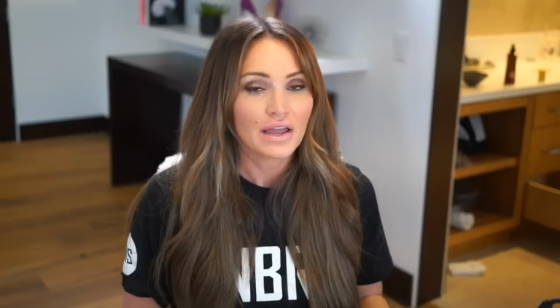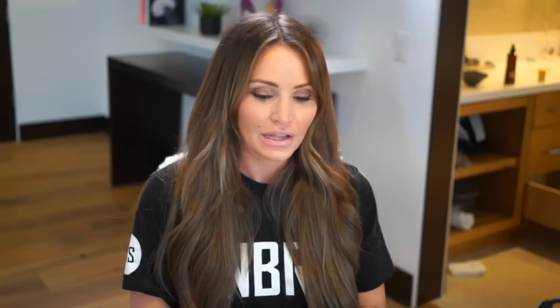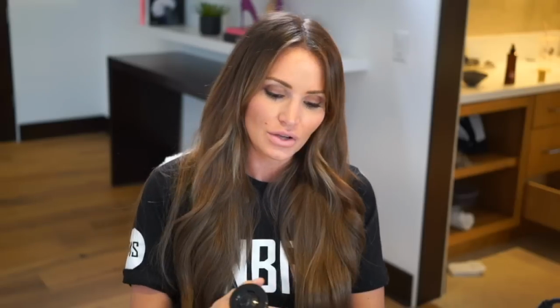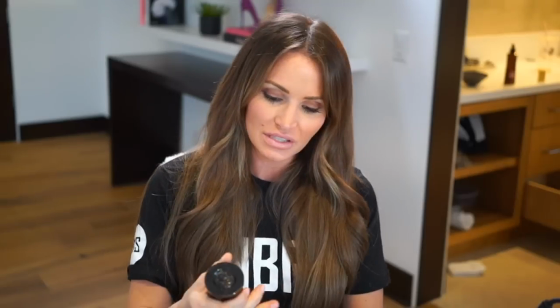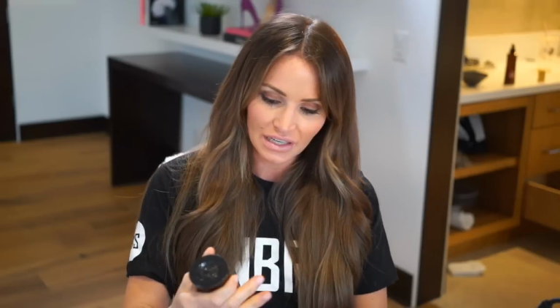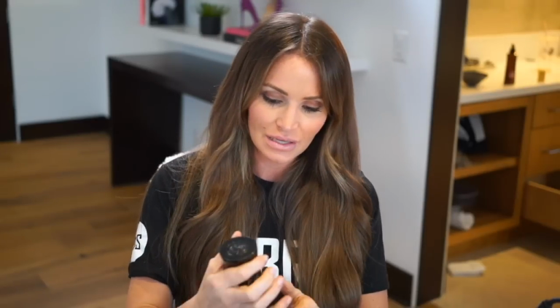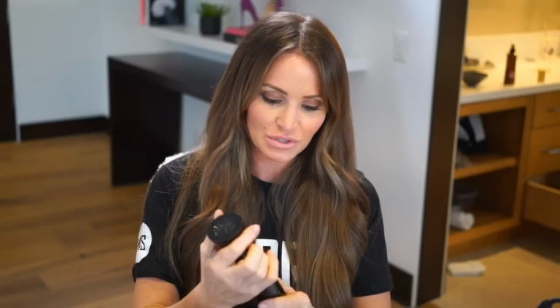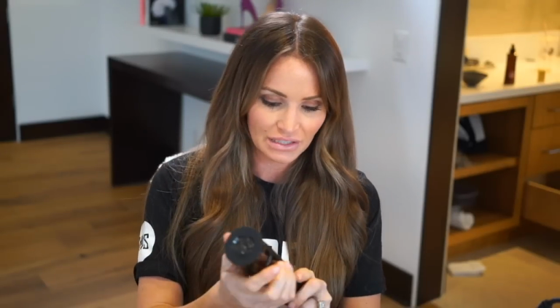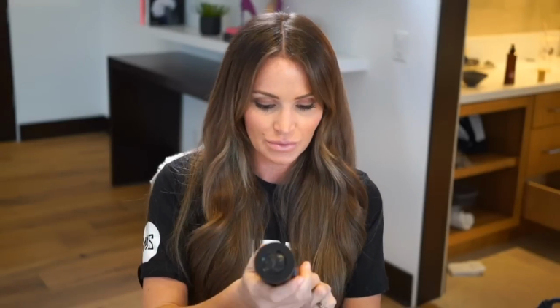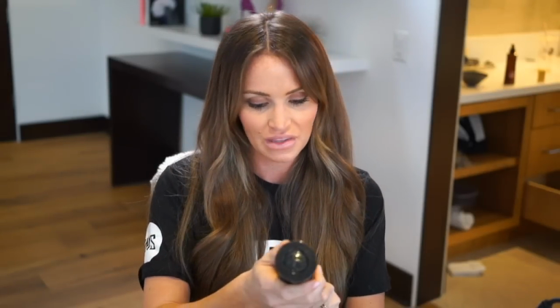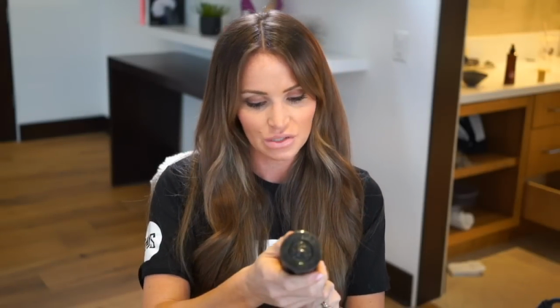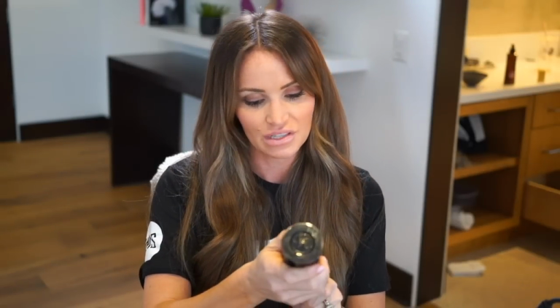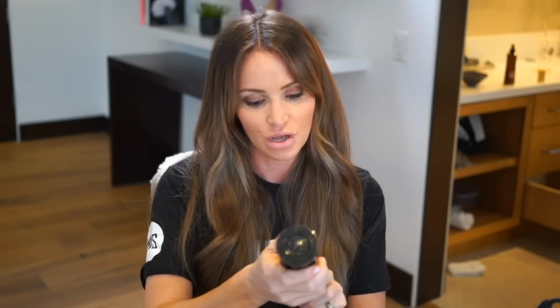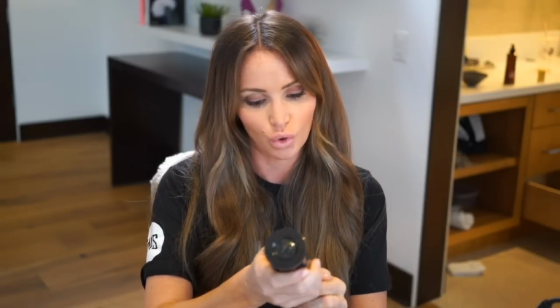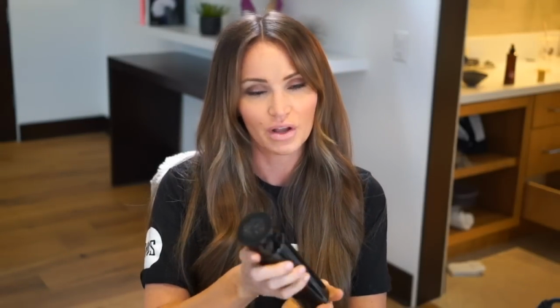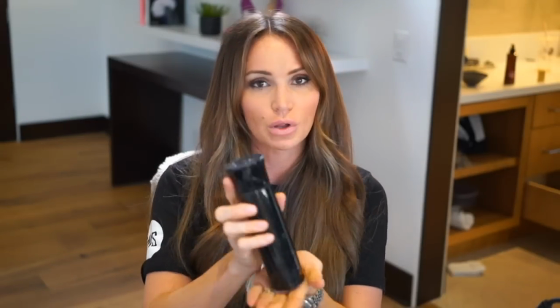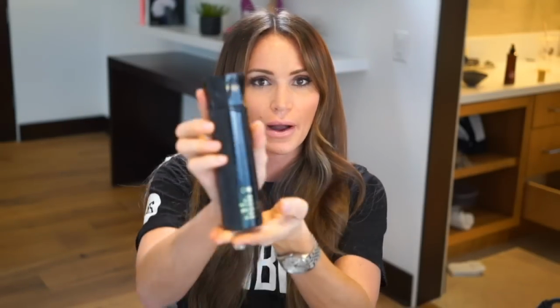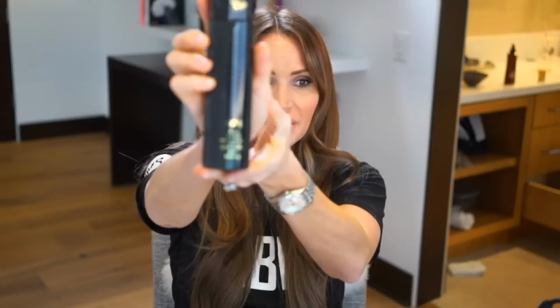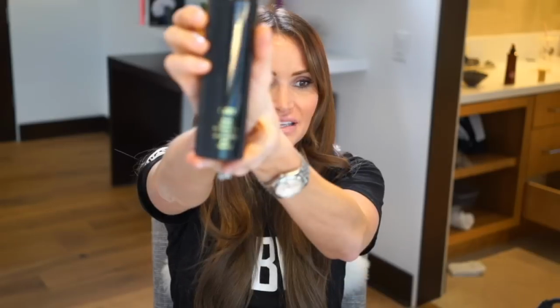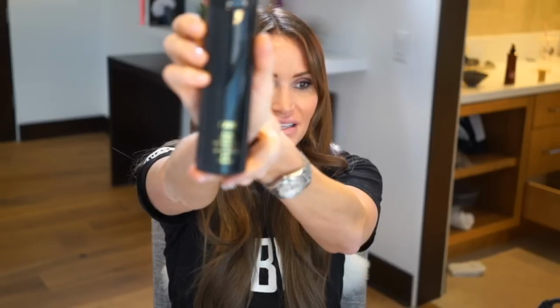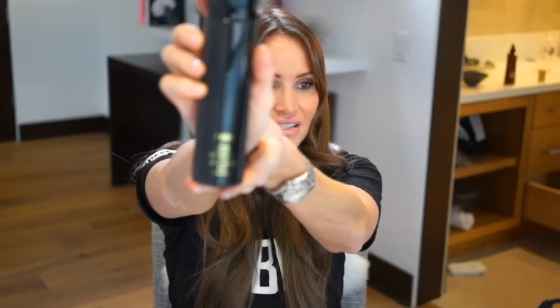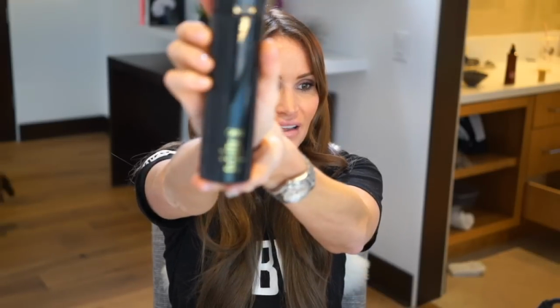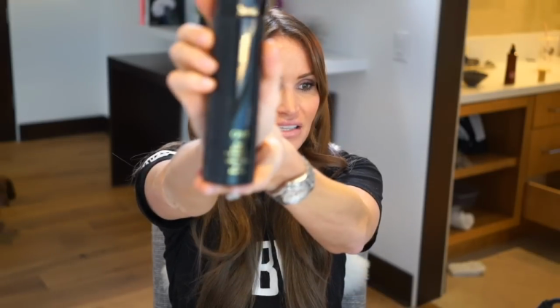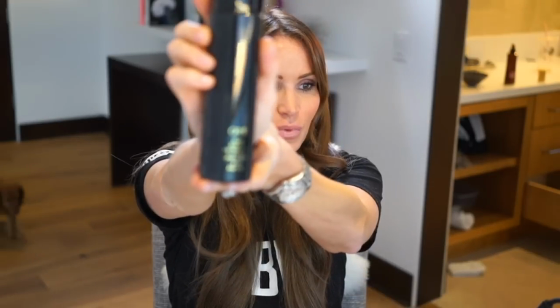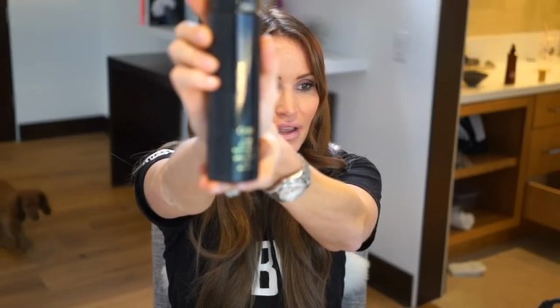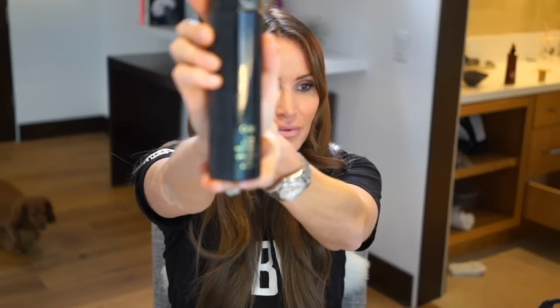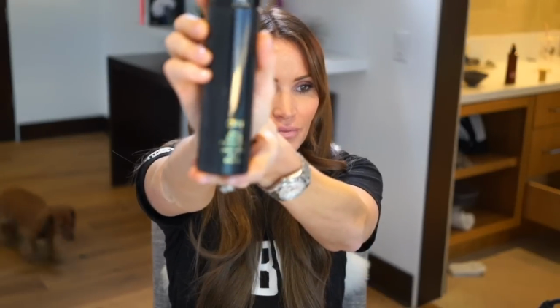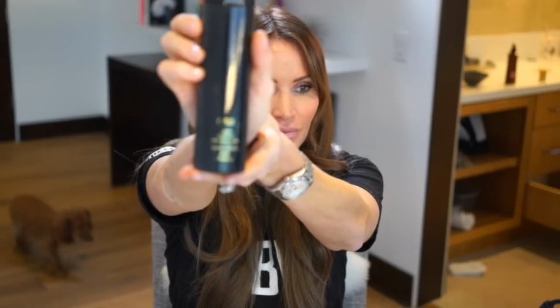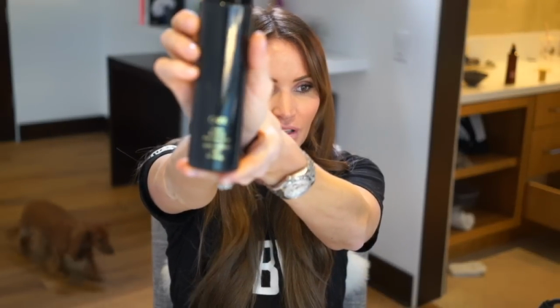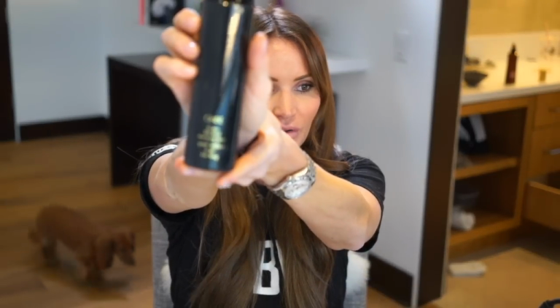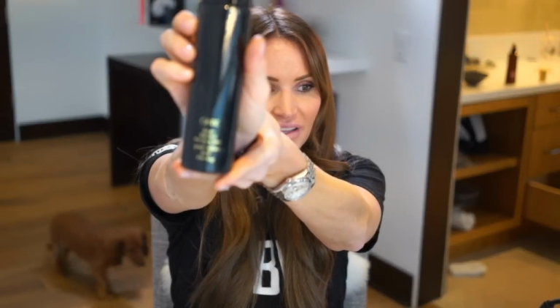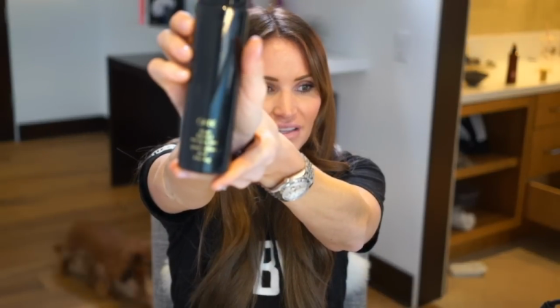You also need a heat protectant spray. This one is called Royal Blowout — it's a heat styling spray. Chloe likes it.